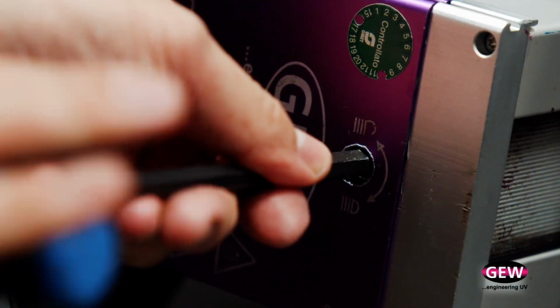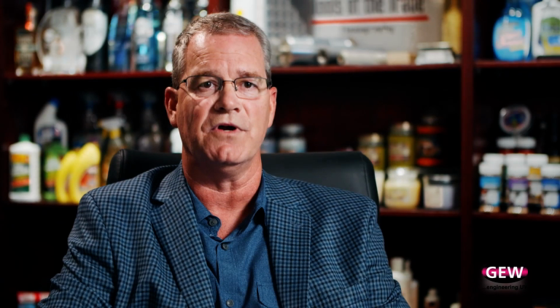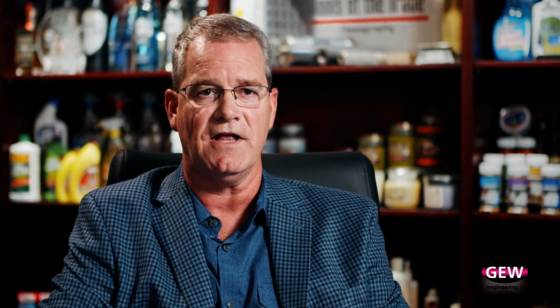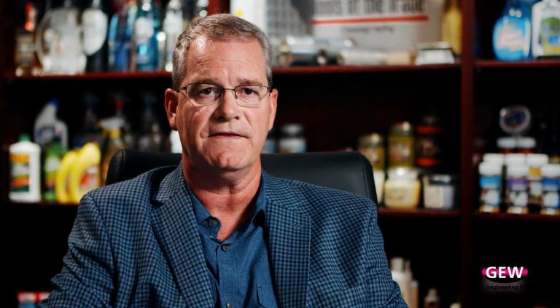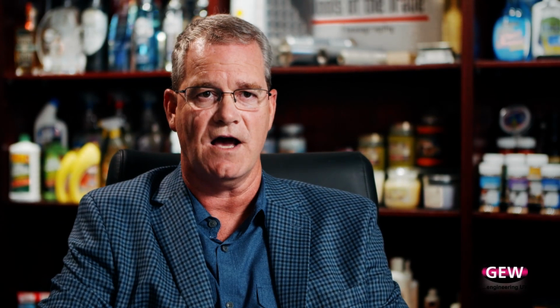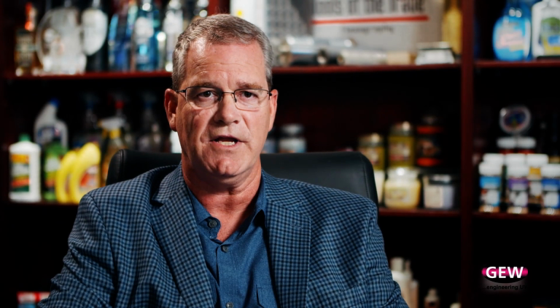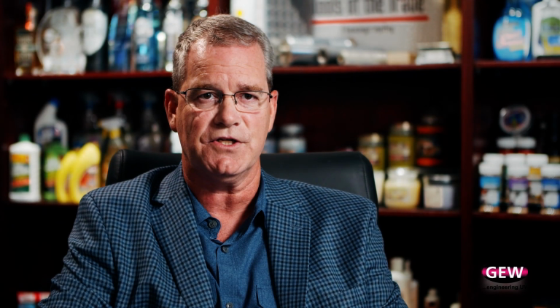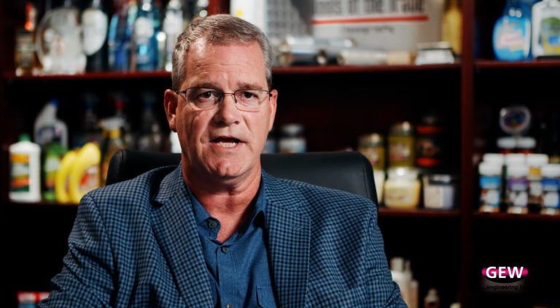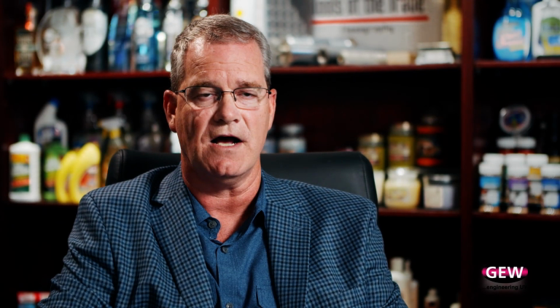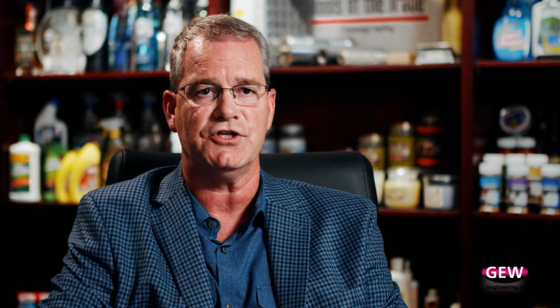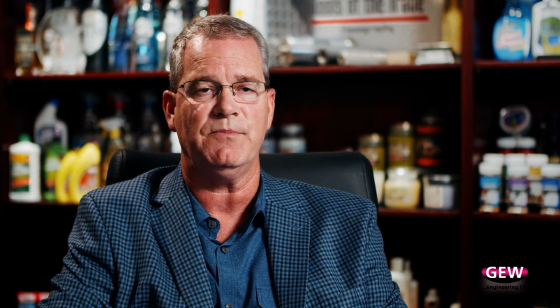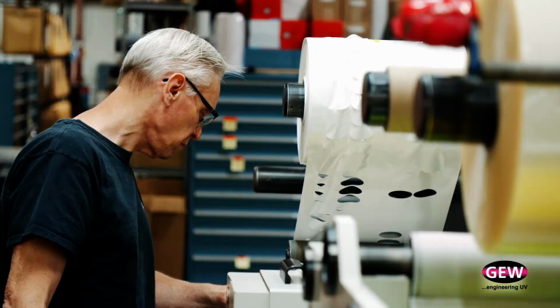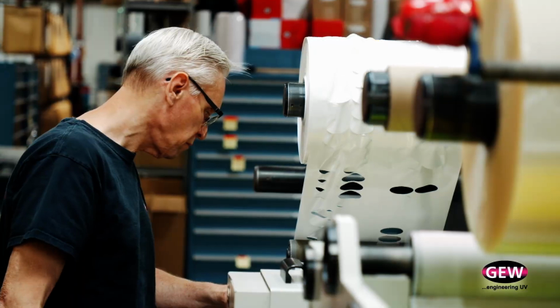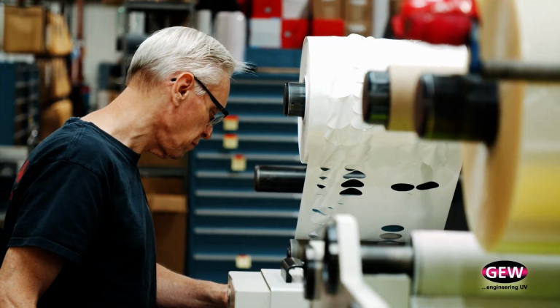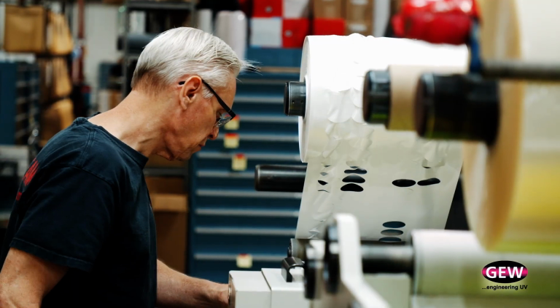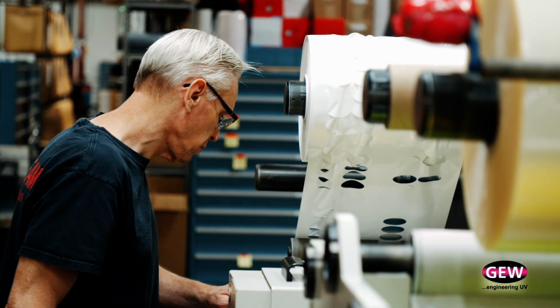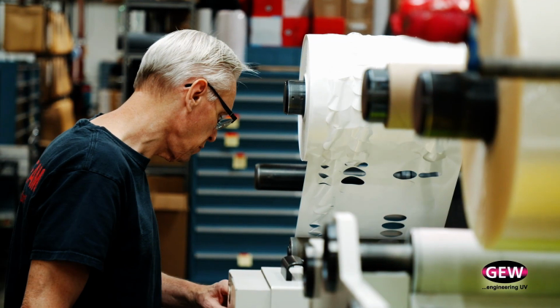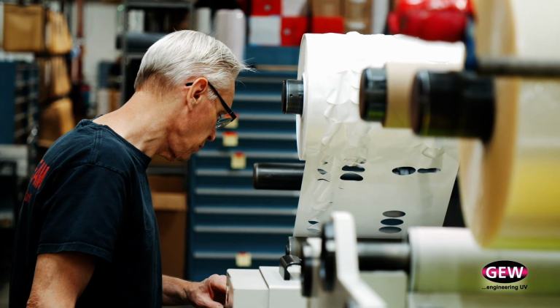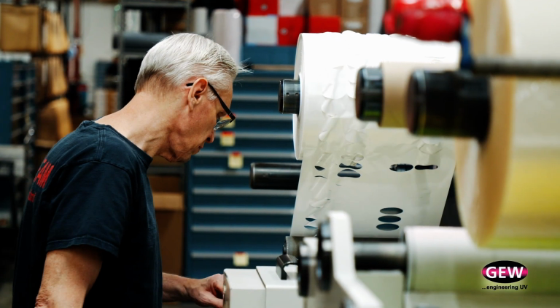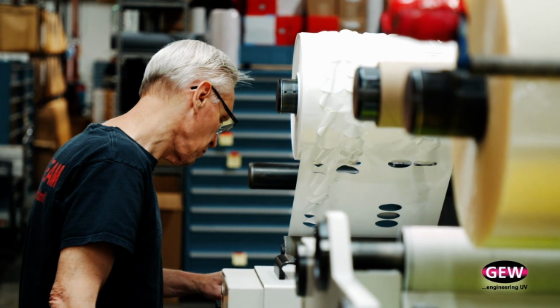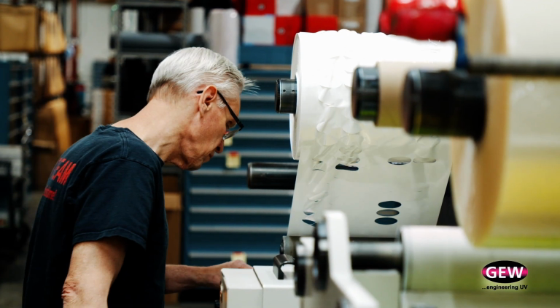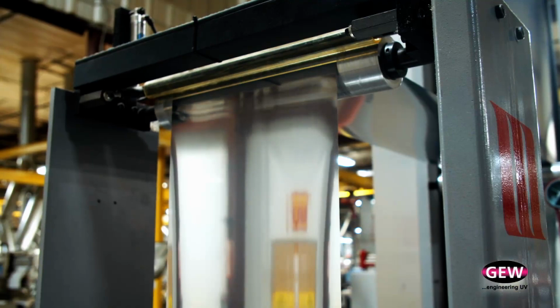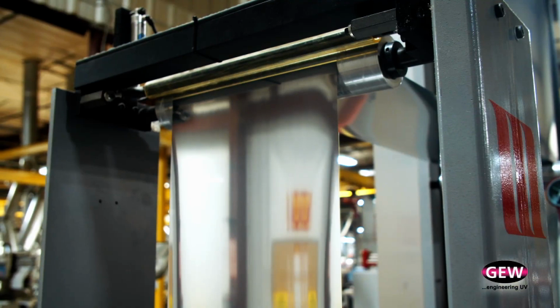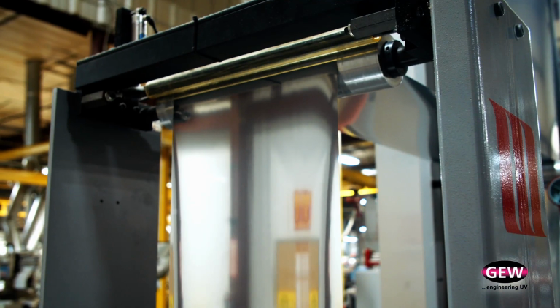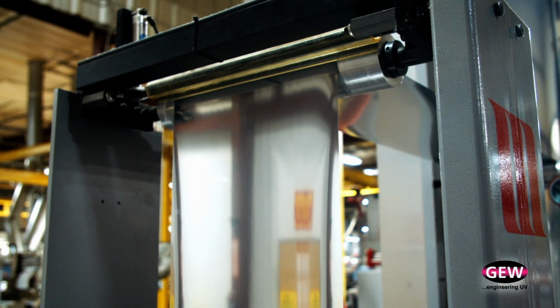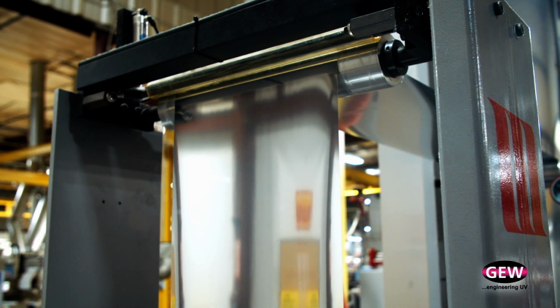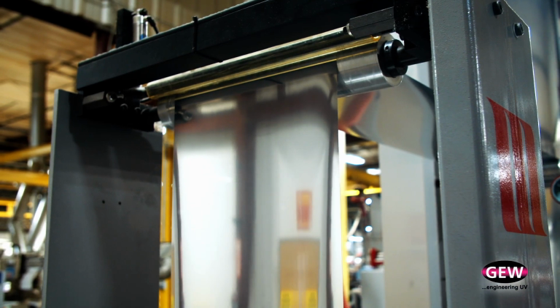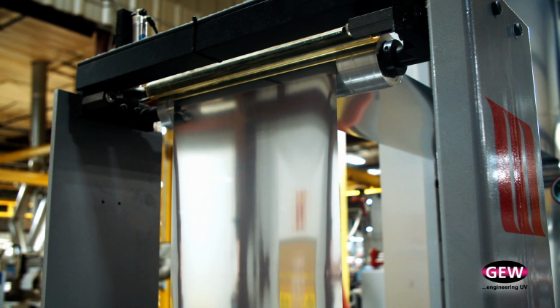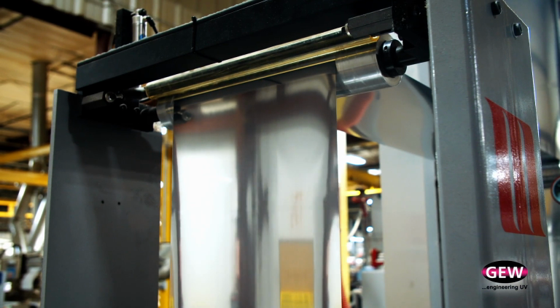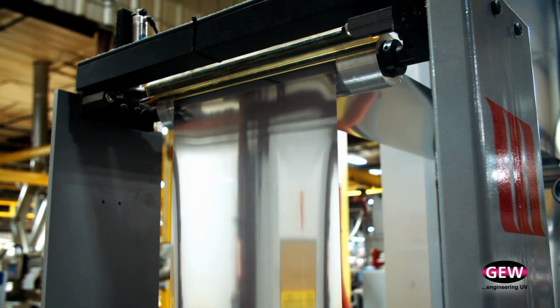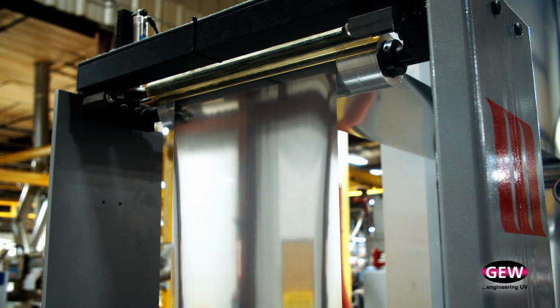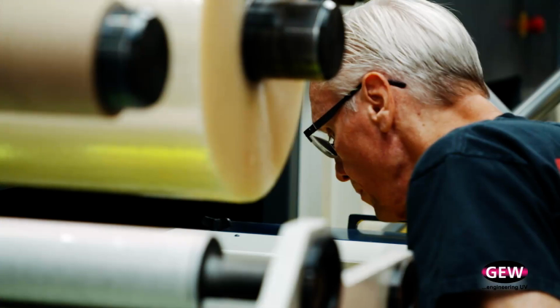We really like the combination technology because some coatings, some silicones, some adhesives are not available with the LED technology.